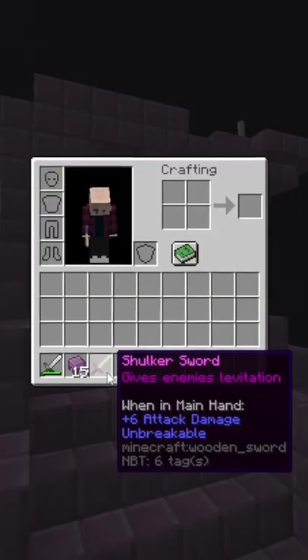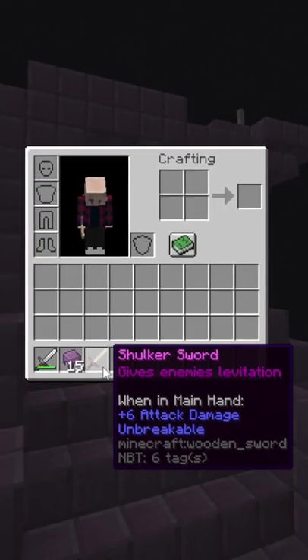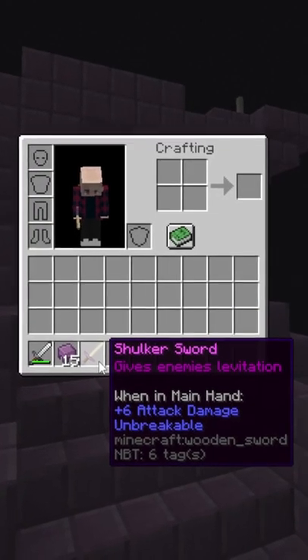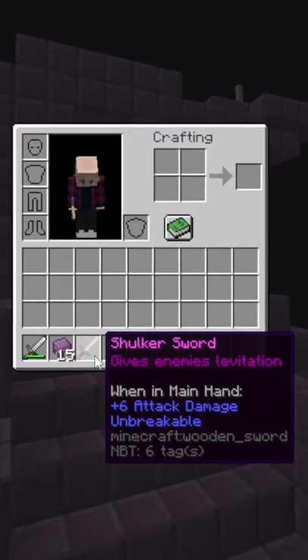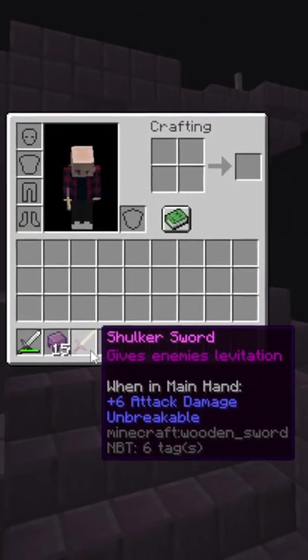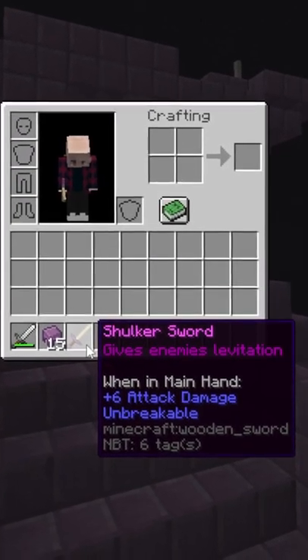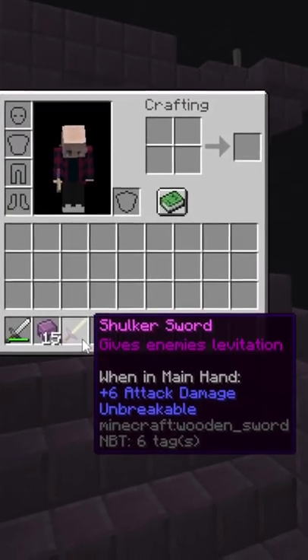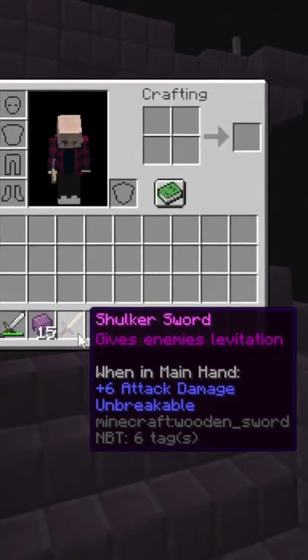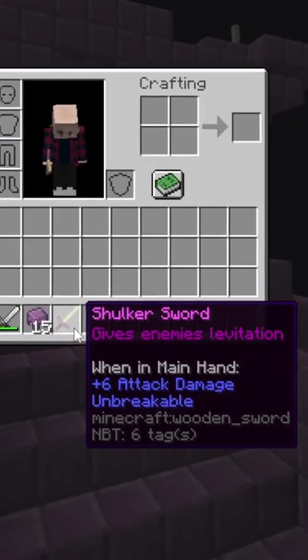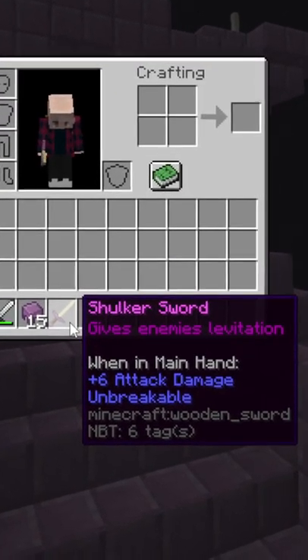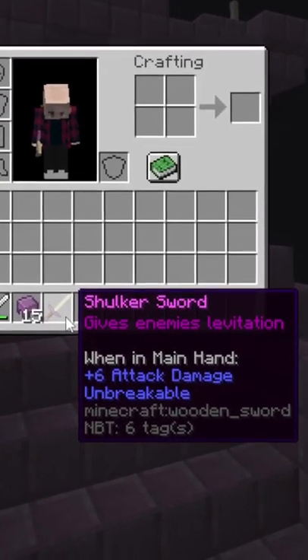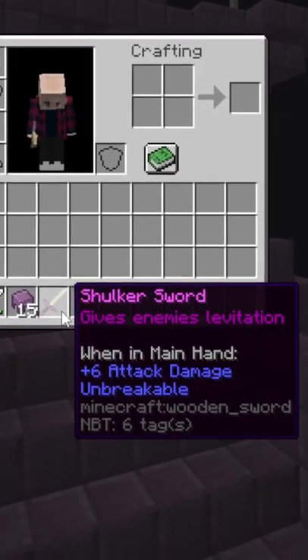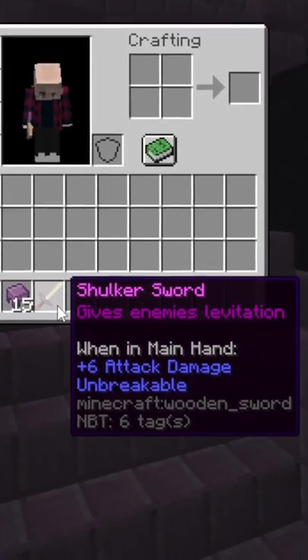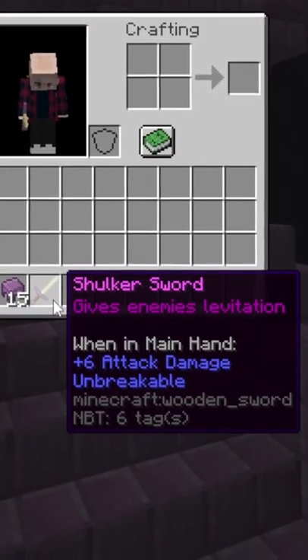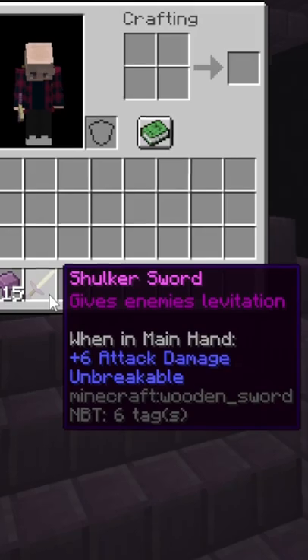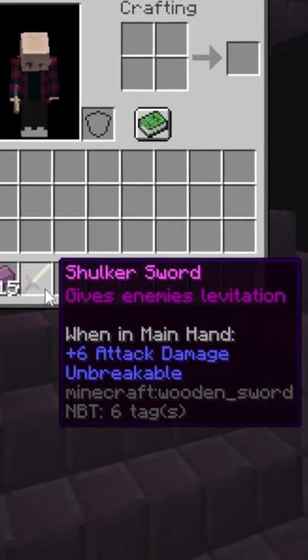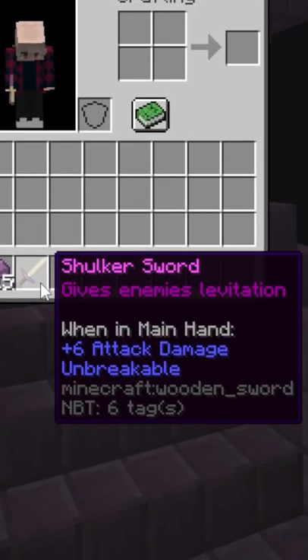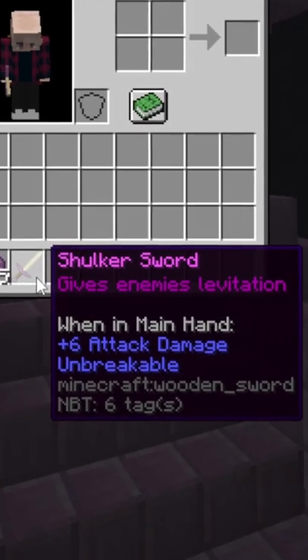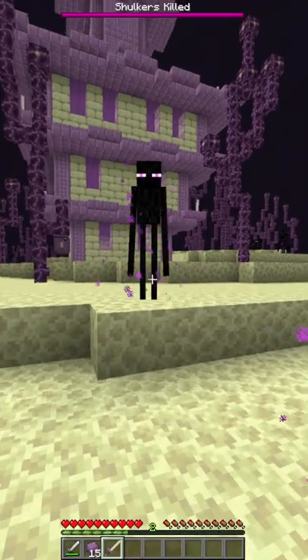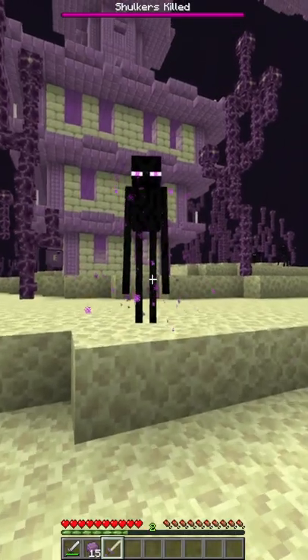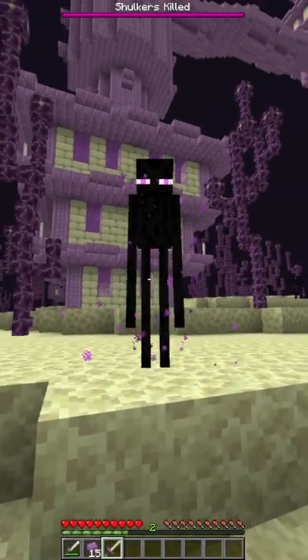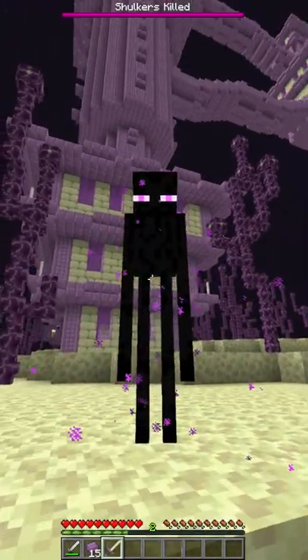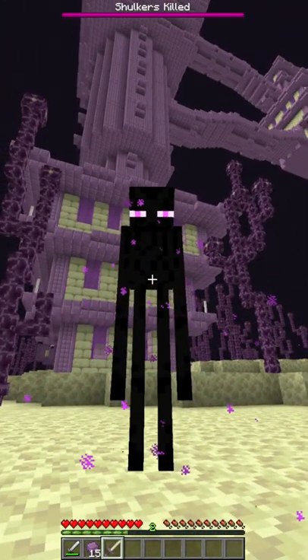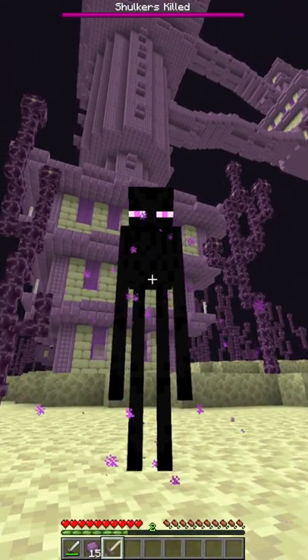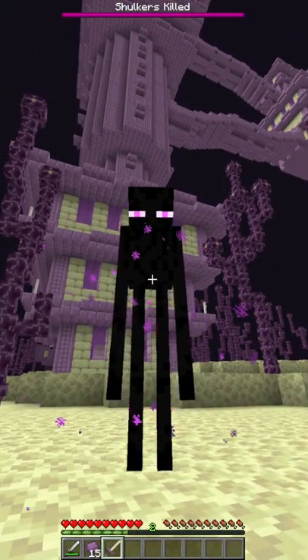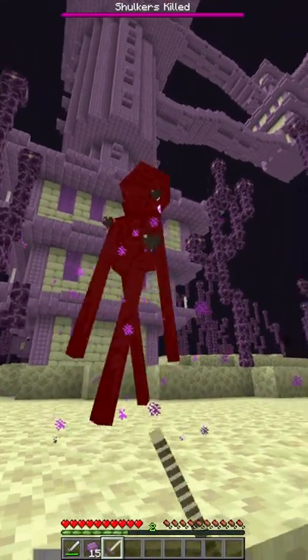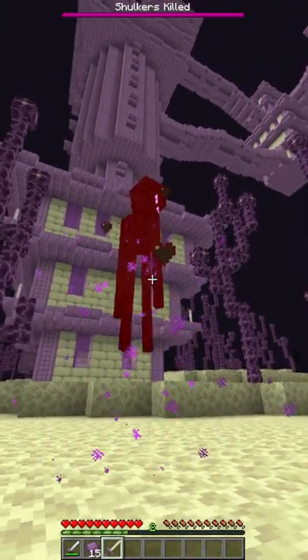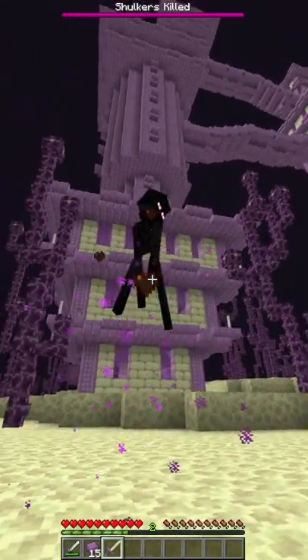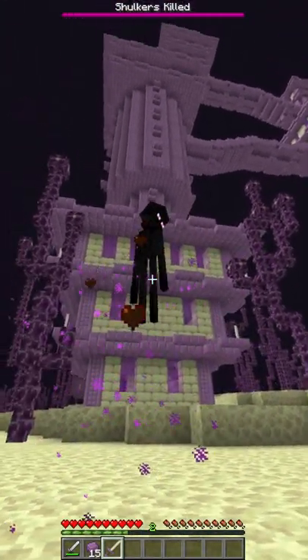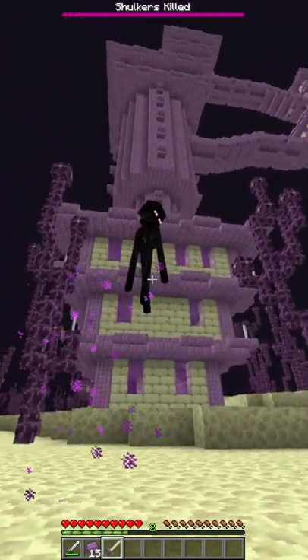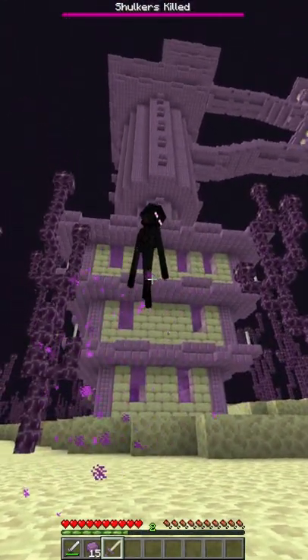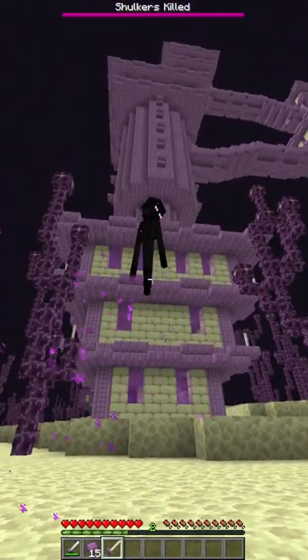This sword does 6 attack damage and gives enemies levitation when you hit them. So when I hit this Enderman, you can see he starts to float.